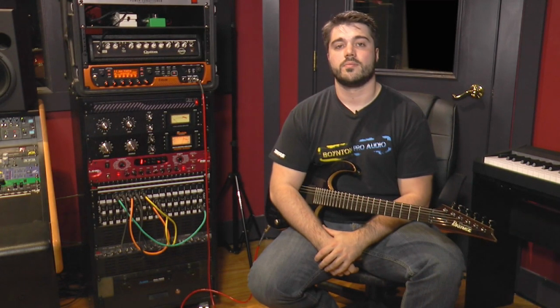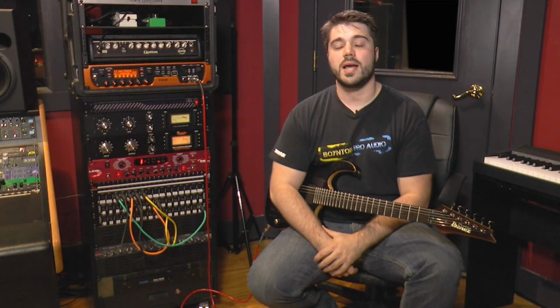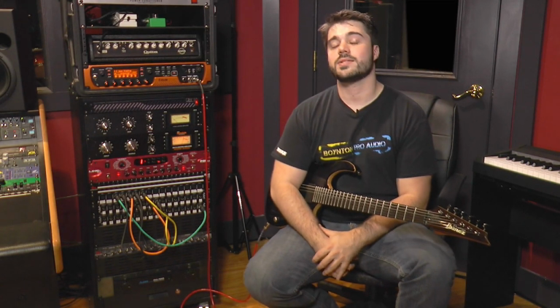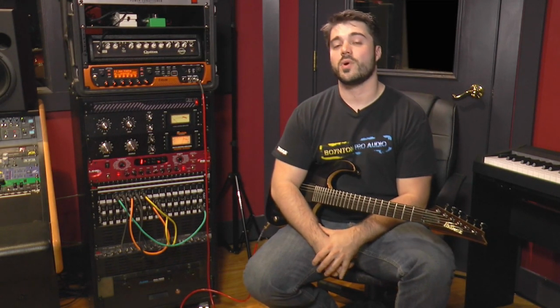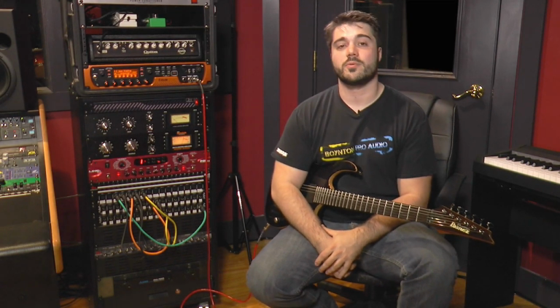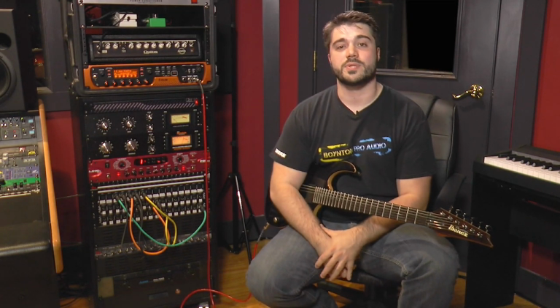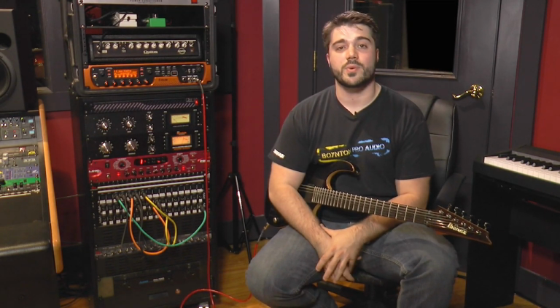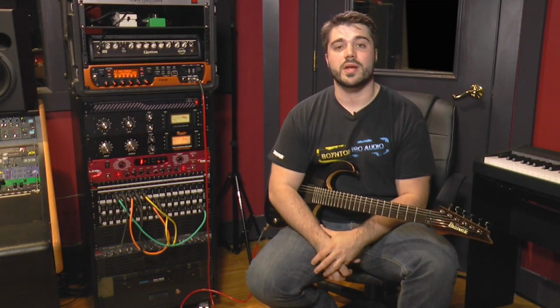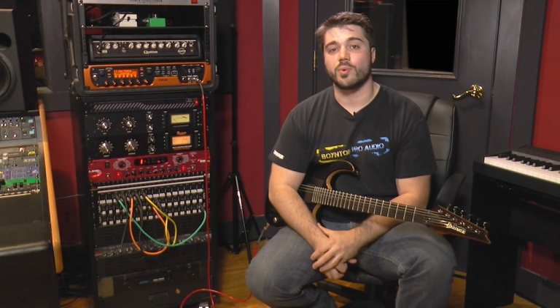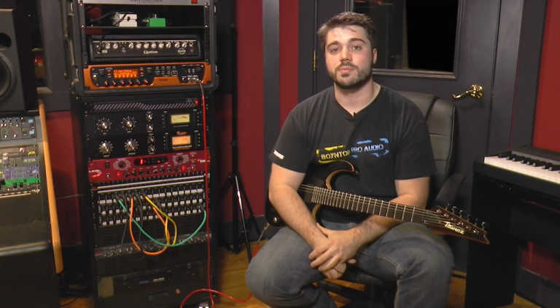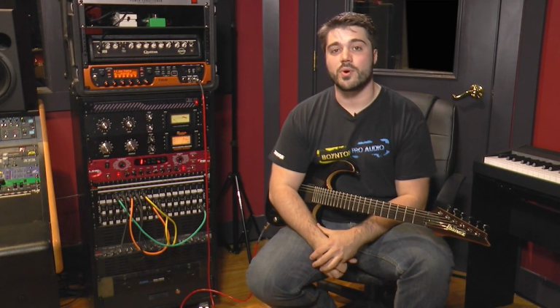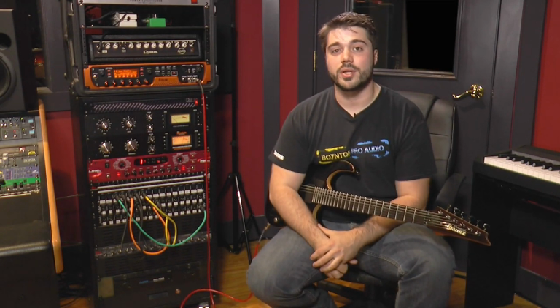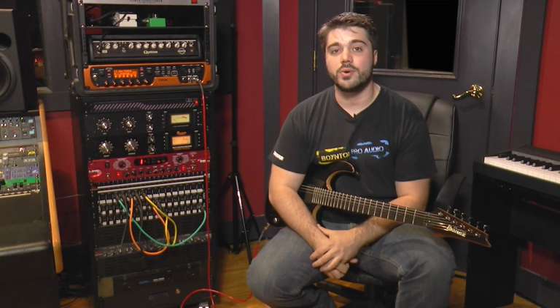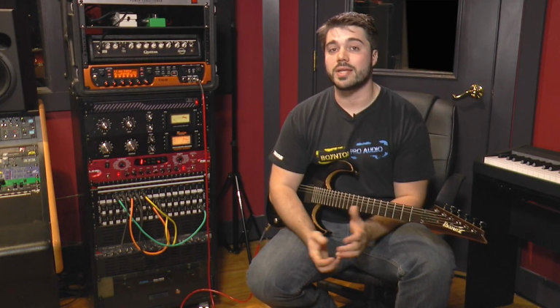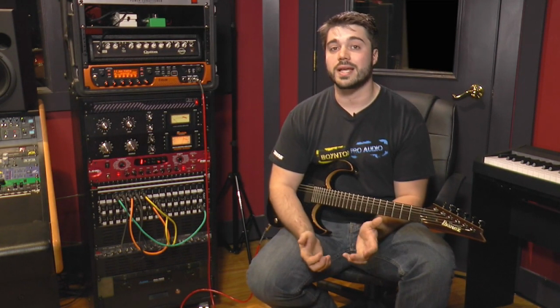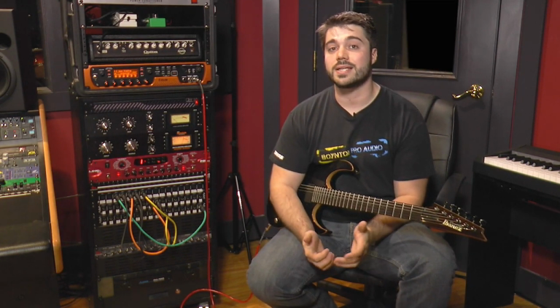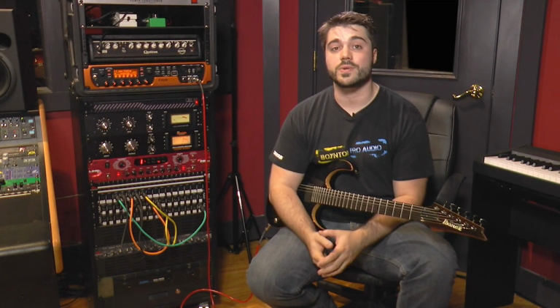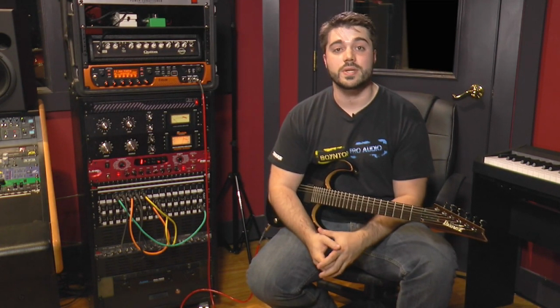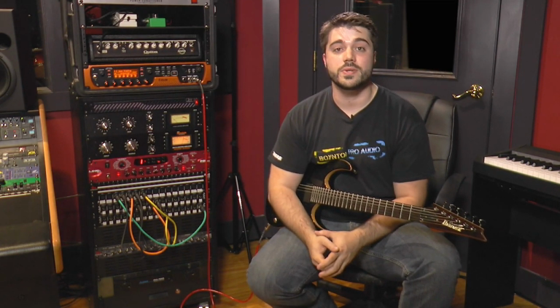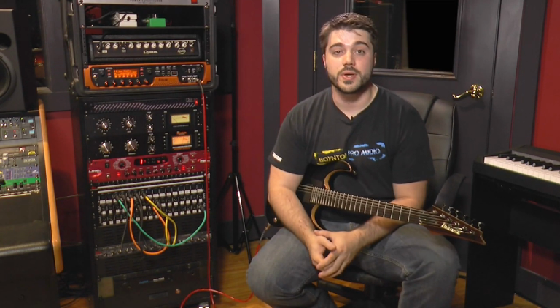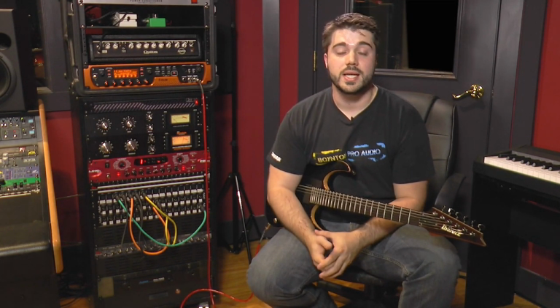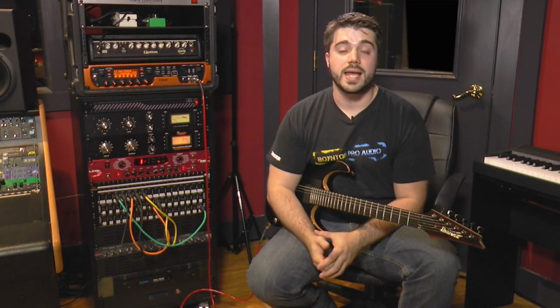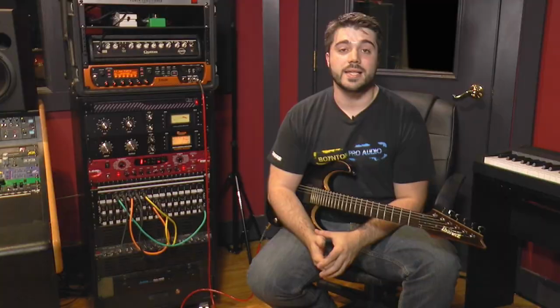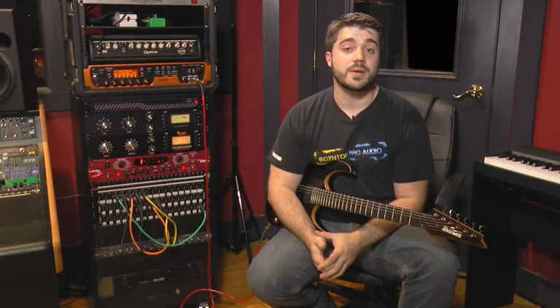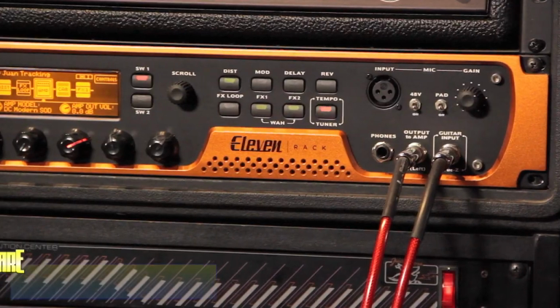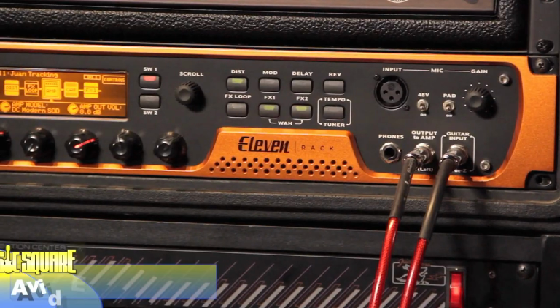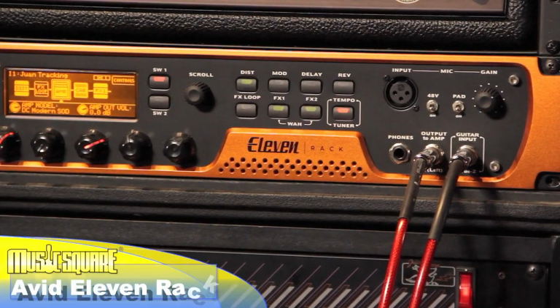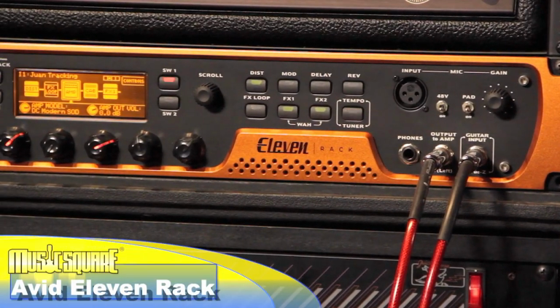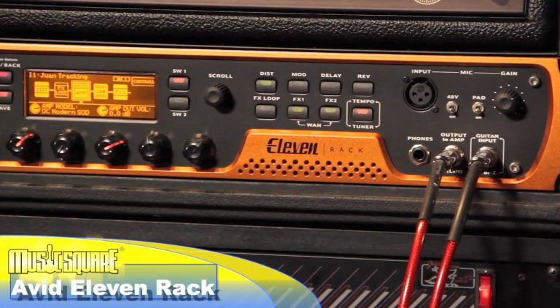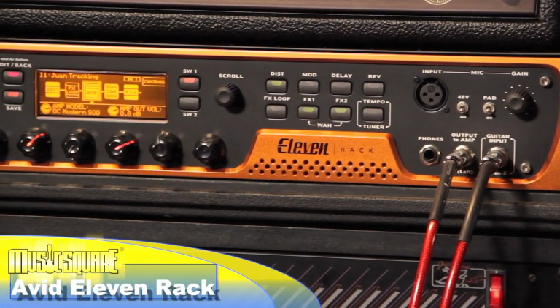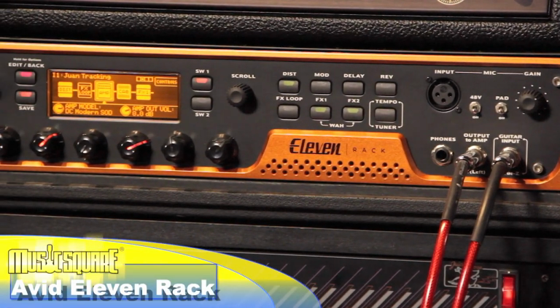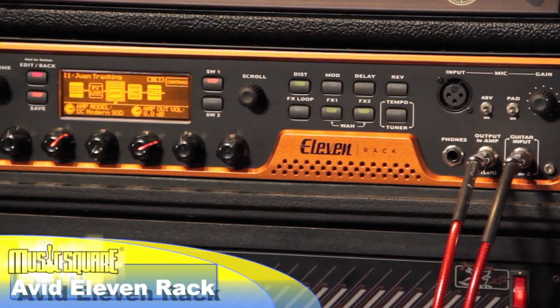Hi, this is Juan from Music Square and Boynton Pro Audio. I'm here at ATS Recording Studio, and today we're going to be checking out the Avid 11 Rack.